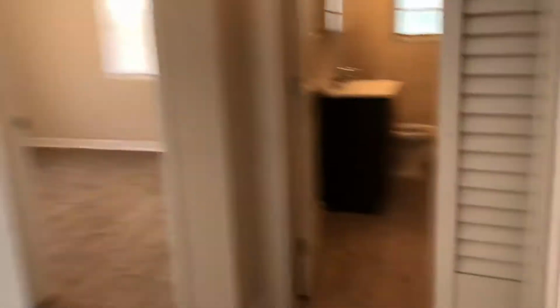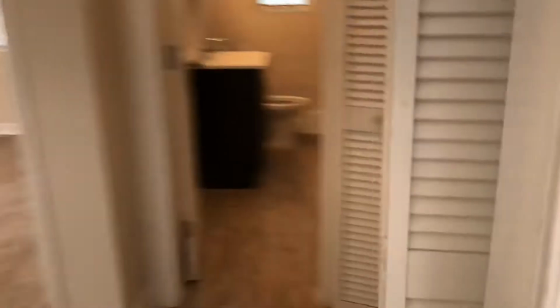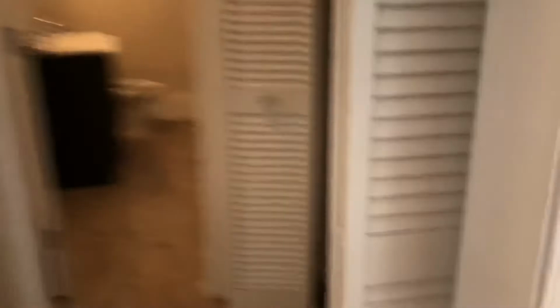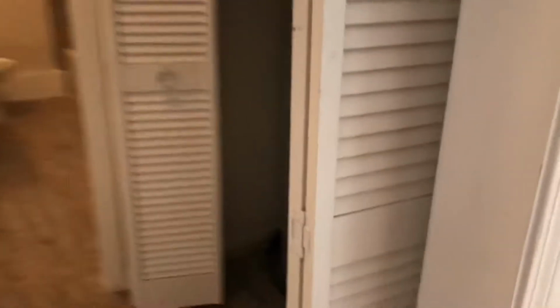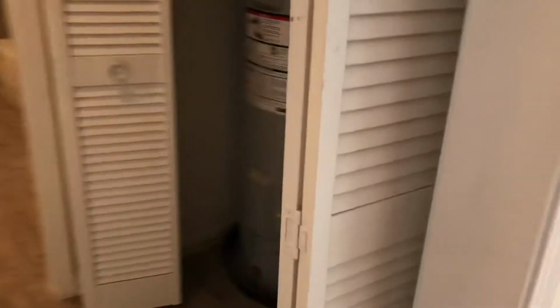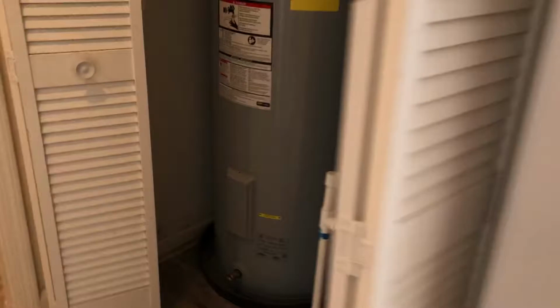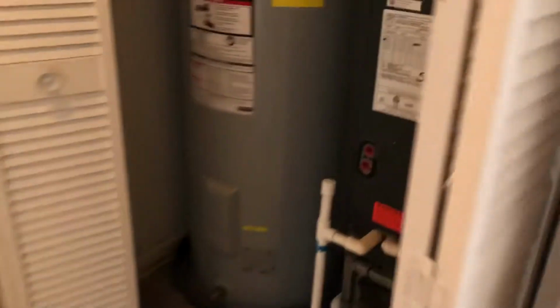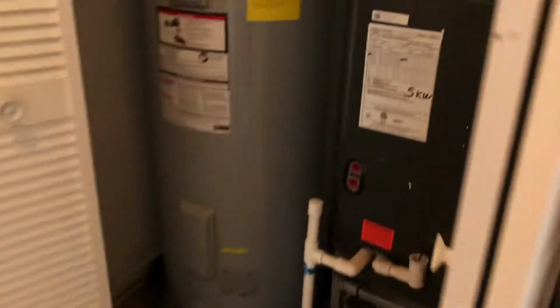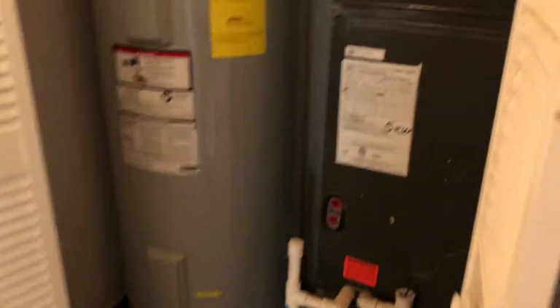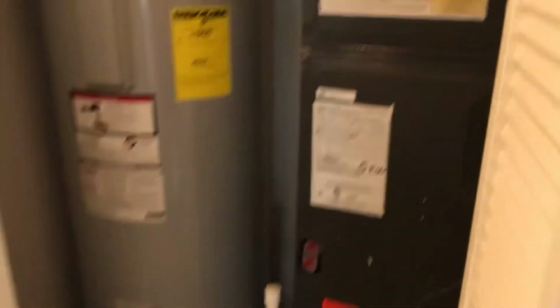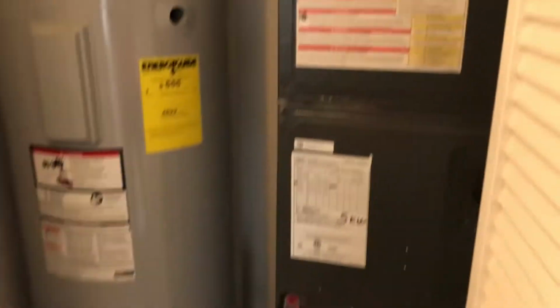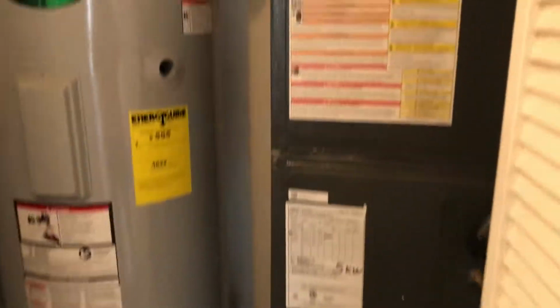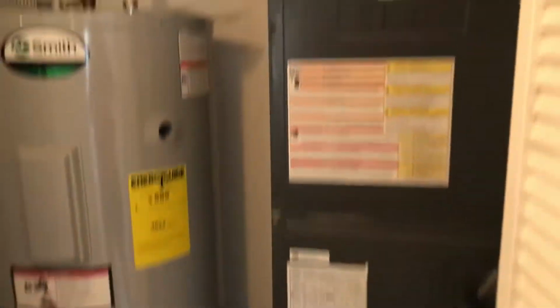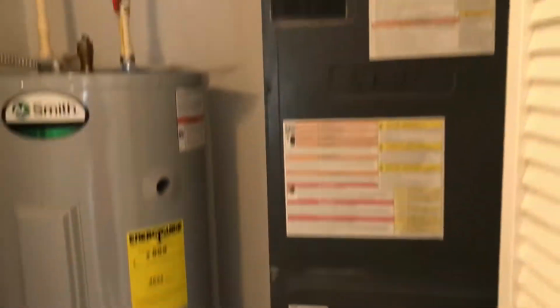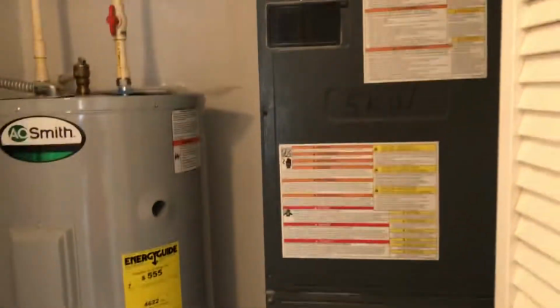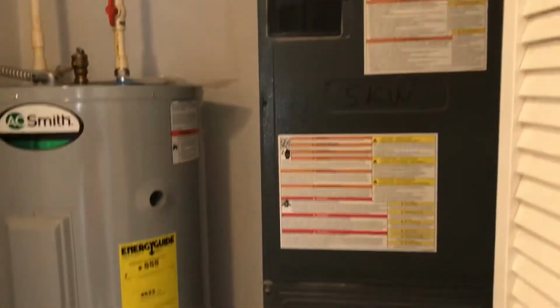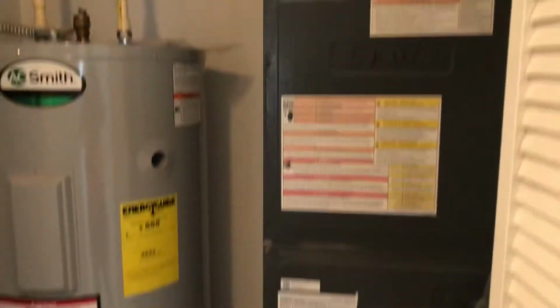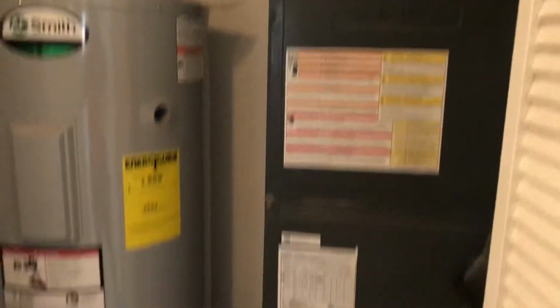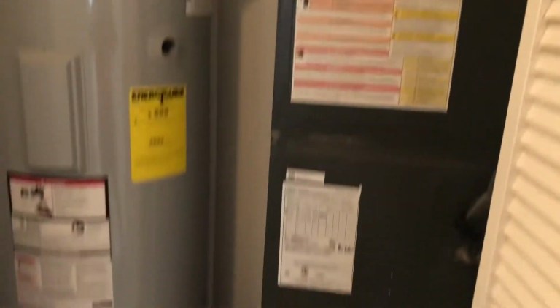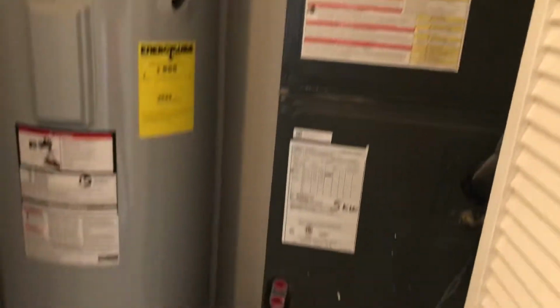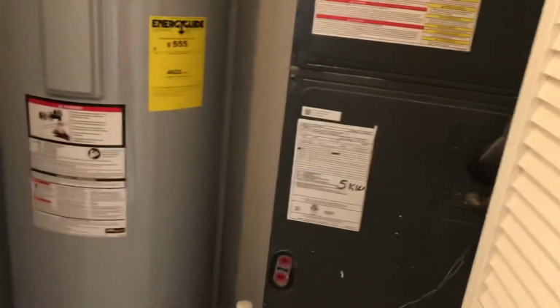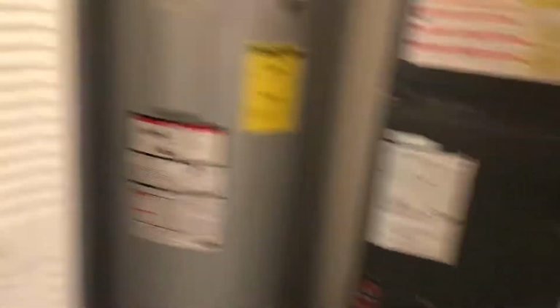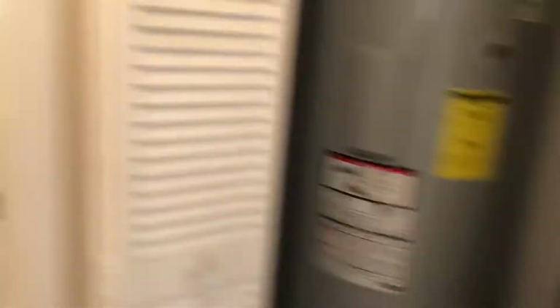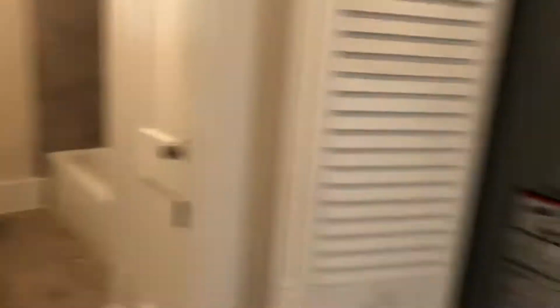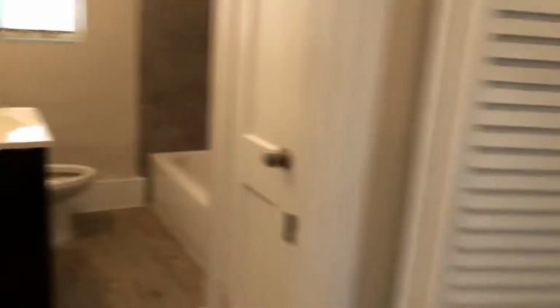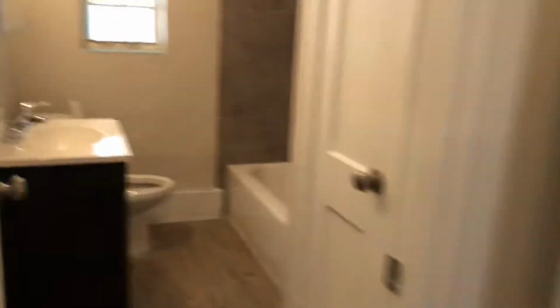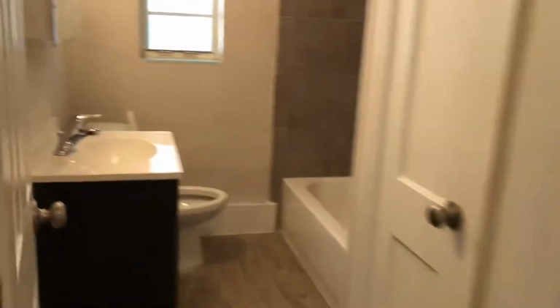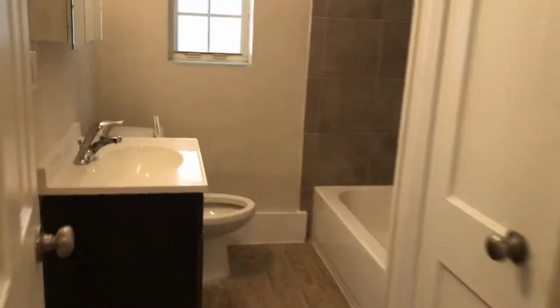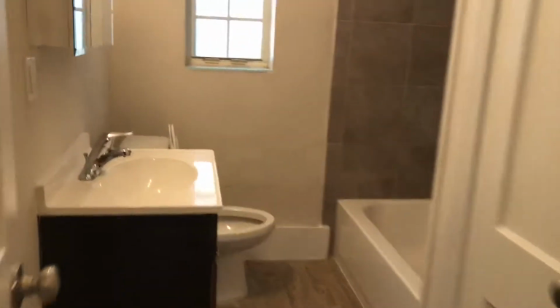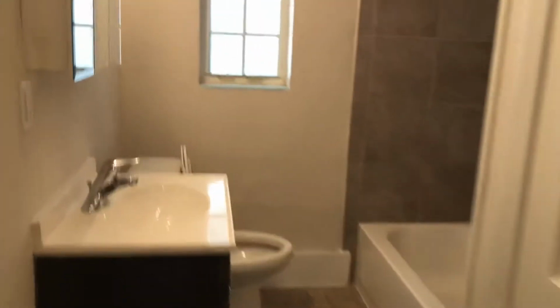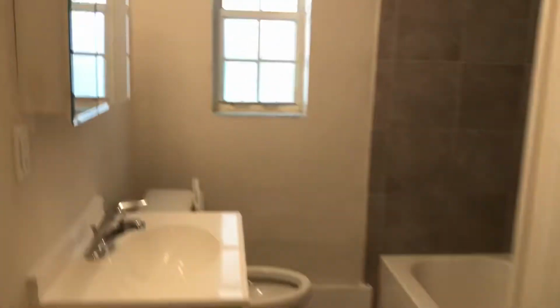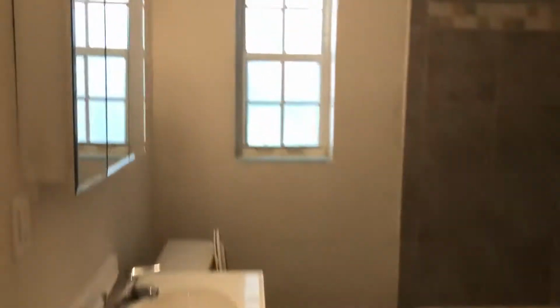Here we see your HVAC closet, which also has your bar hanger. Here's your bathroom.